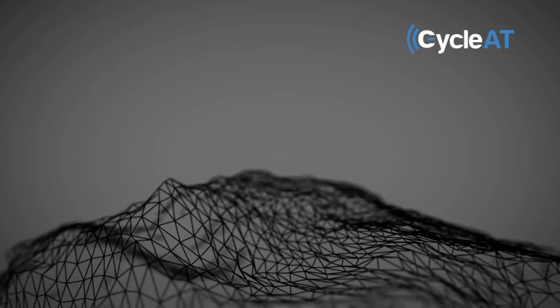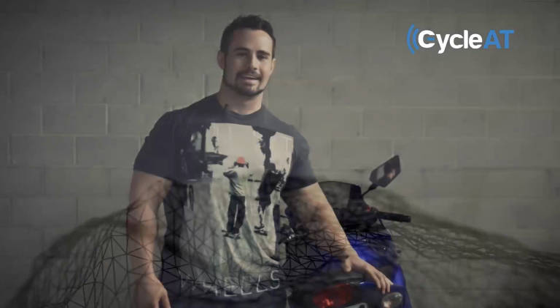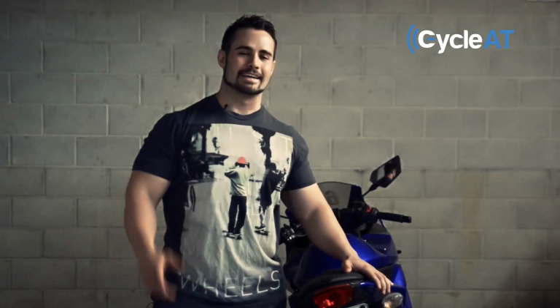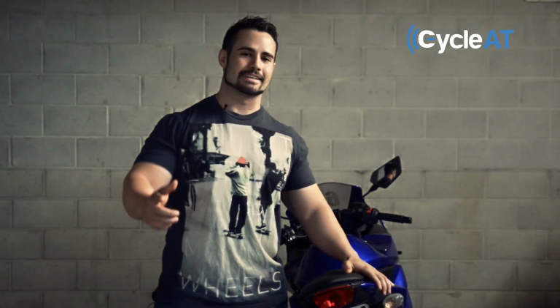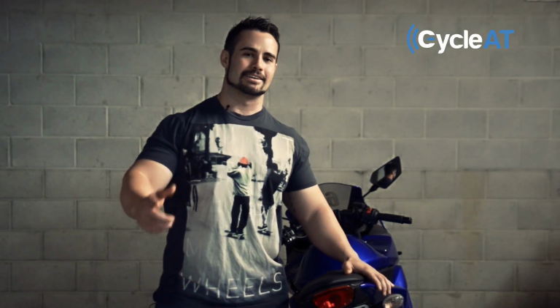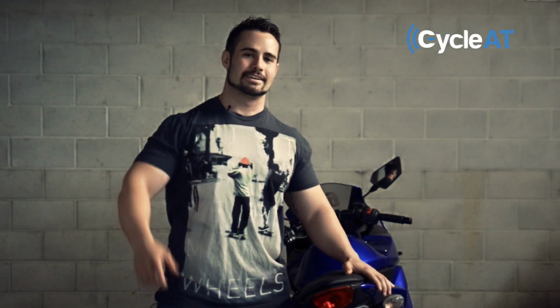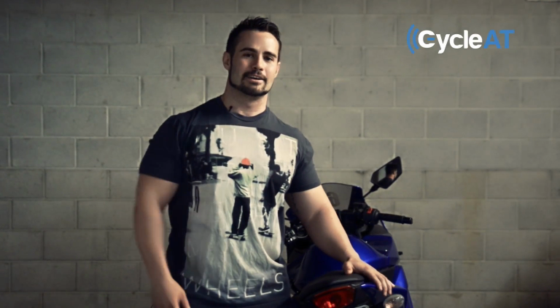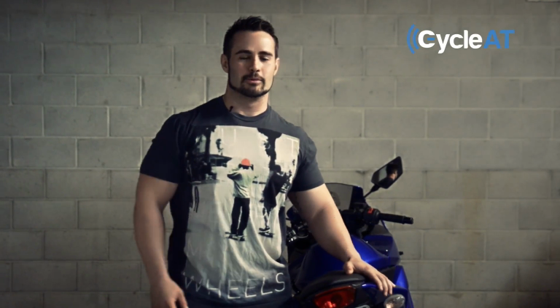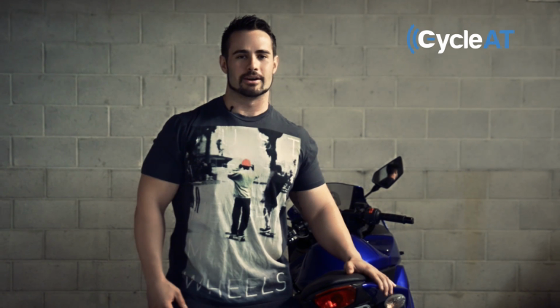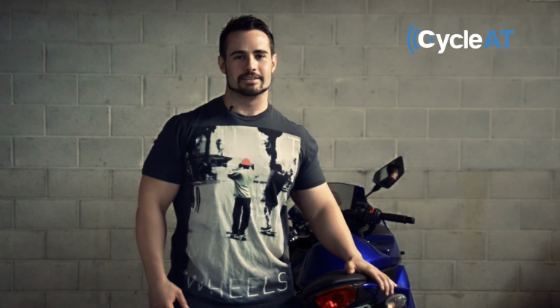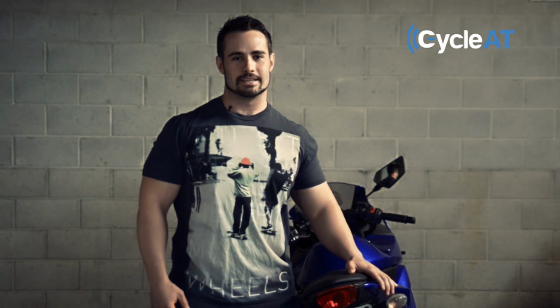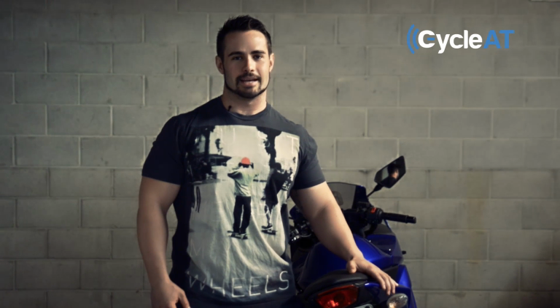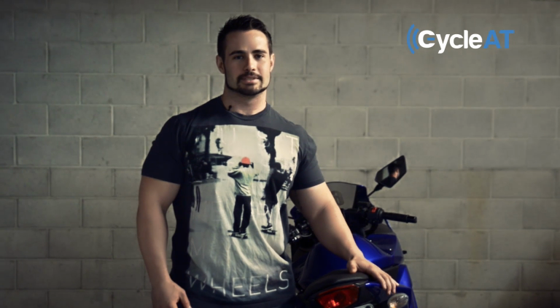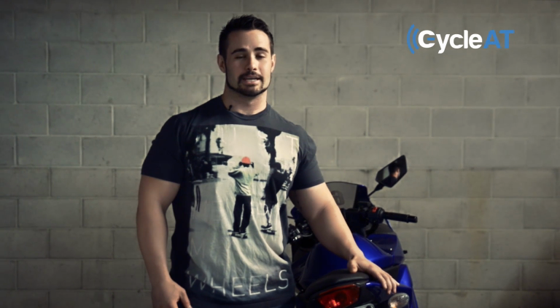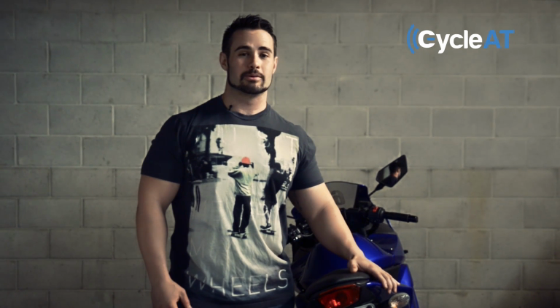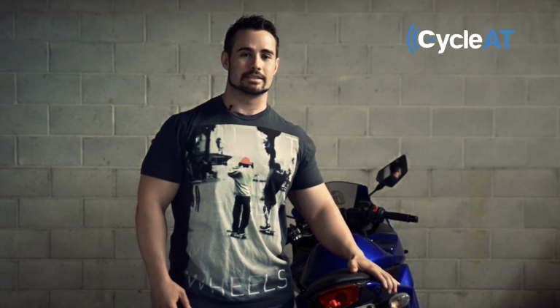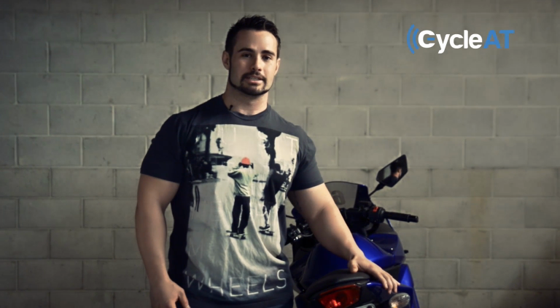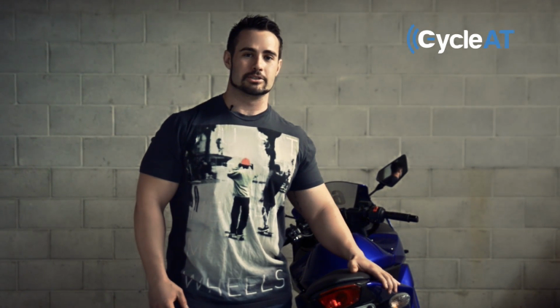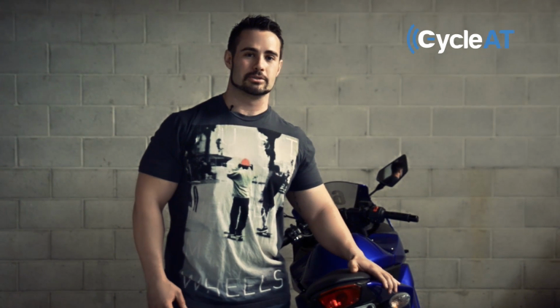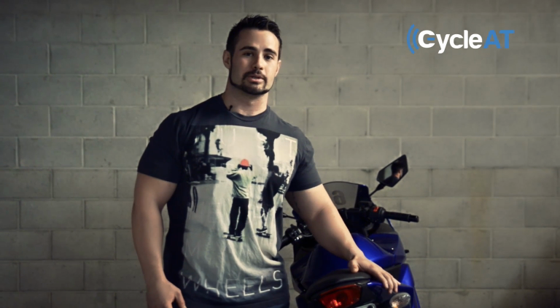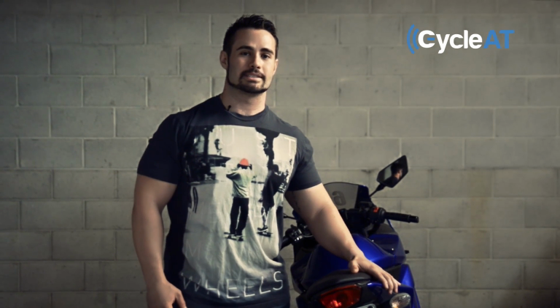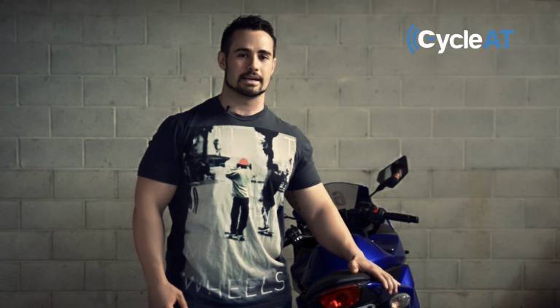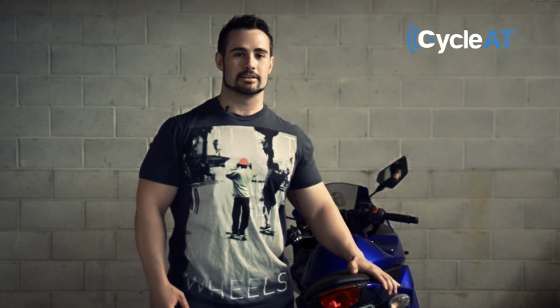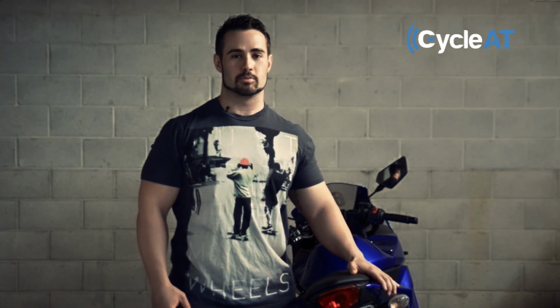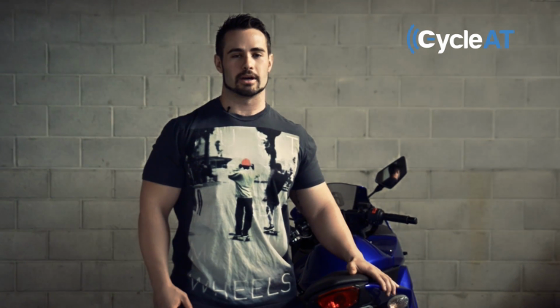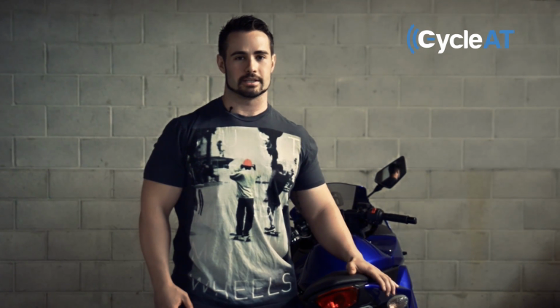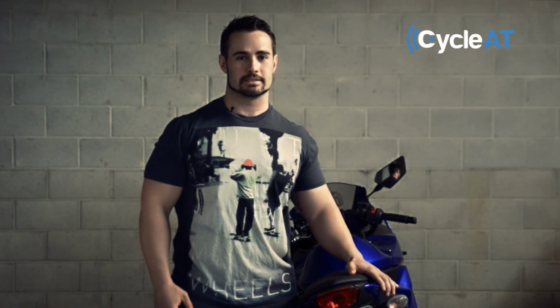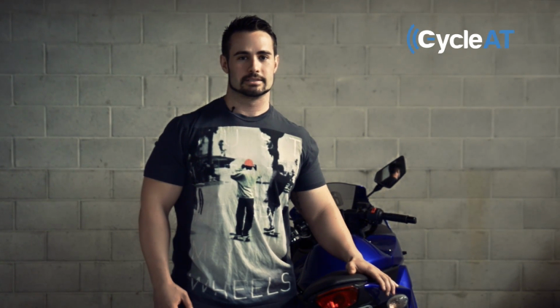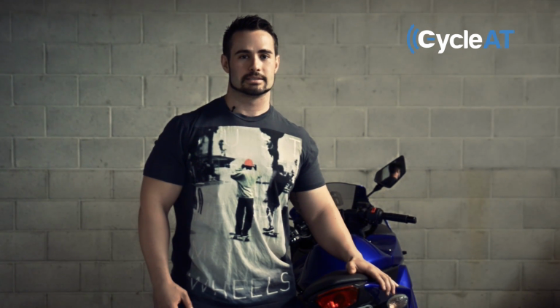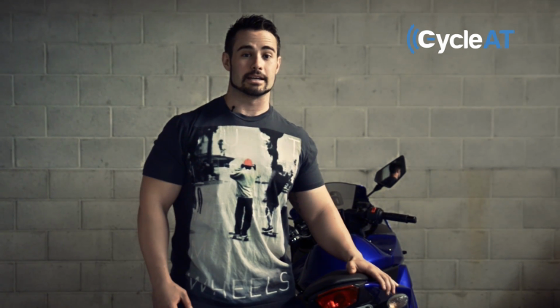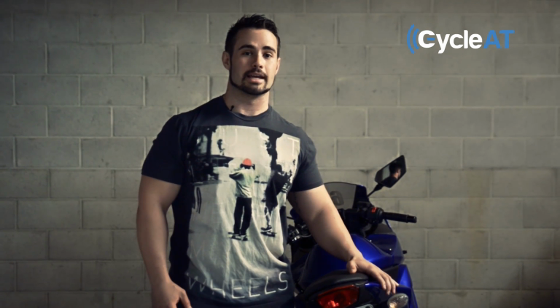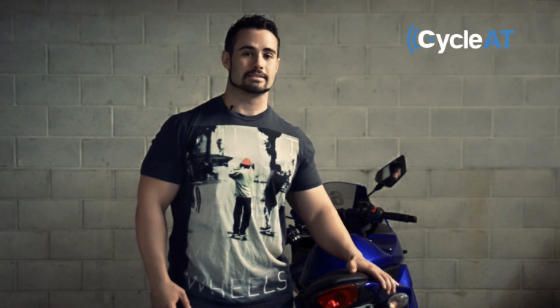Hey Kickstarter, we are RDD Labs and we would like to introduce you to an exciting new project: CycleAT.